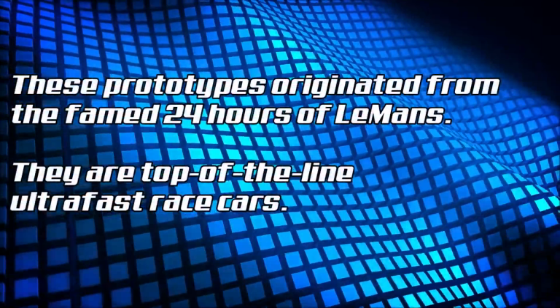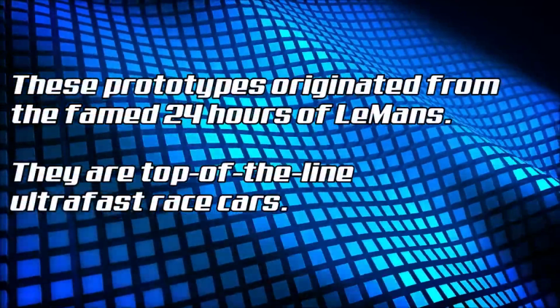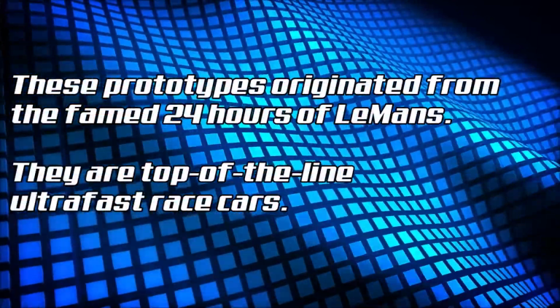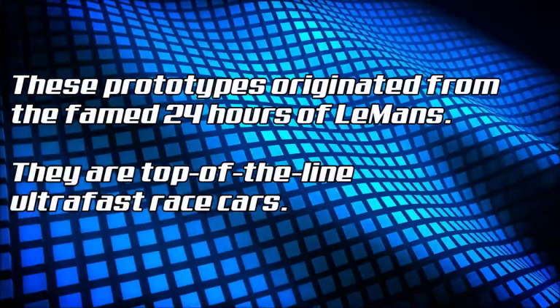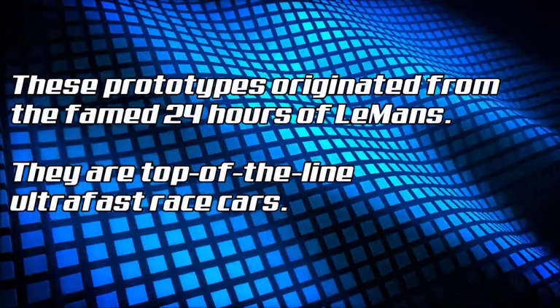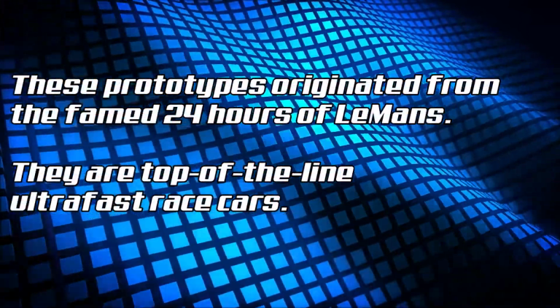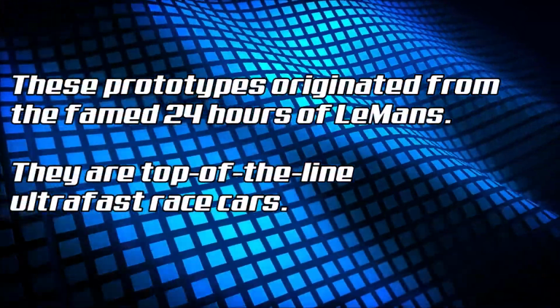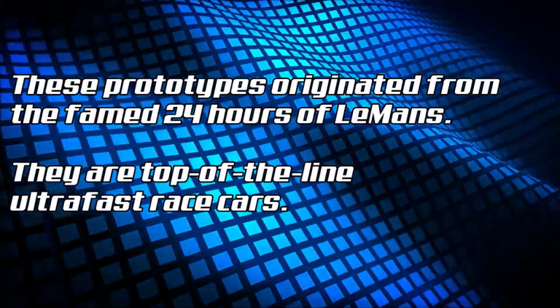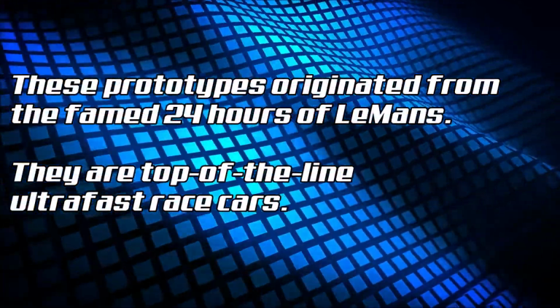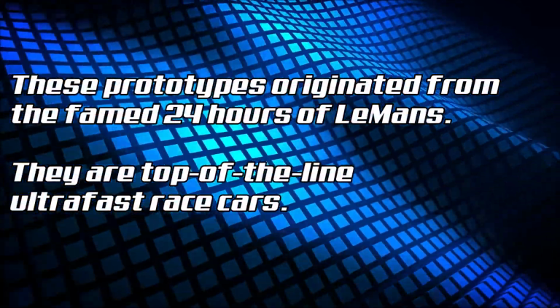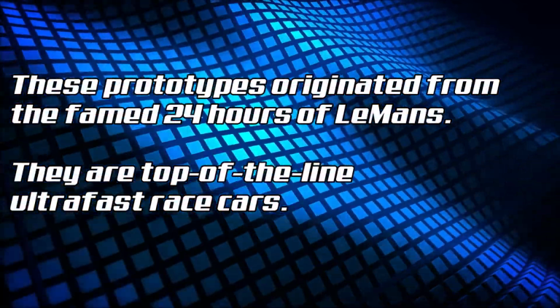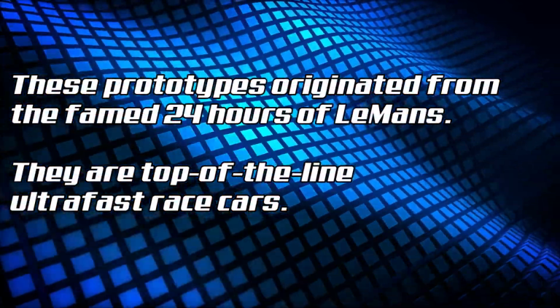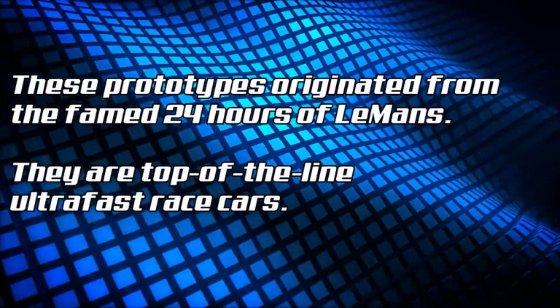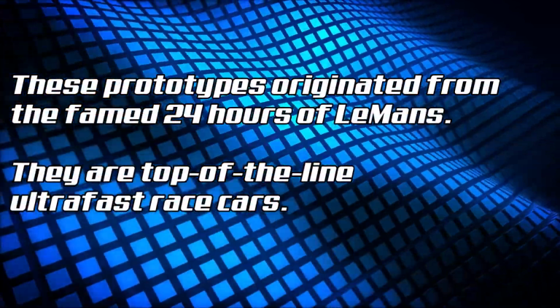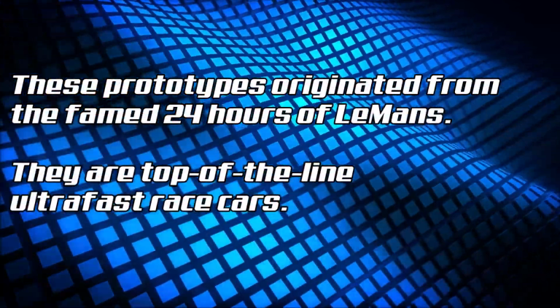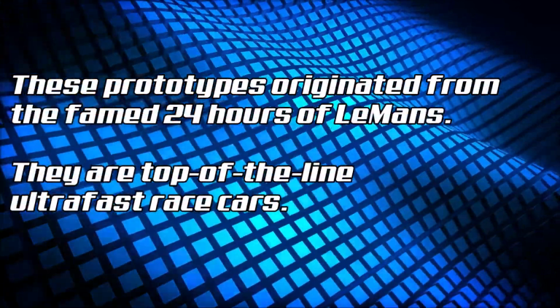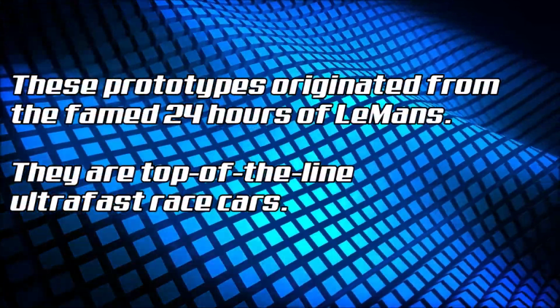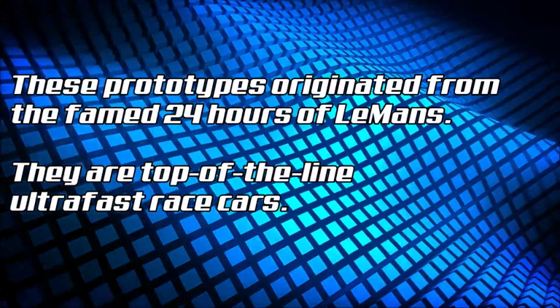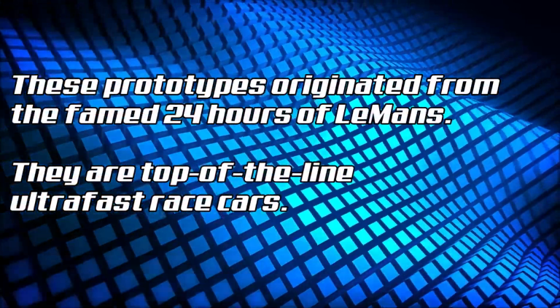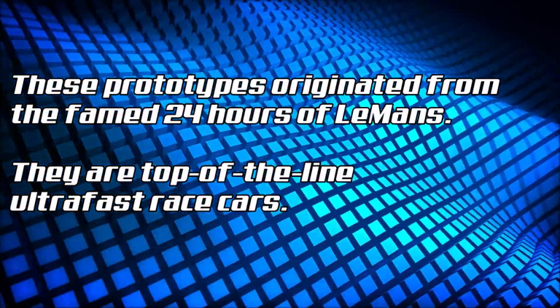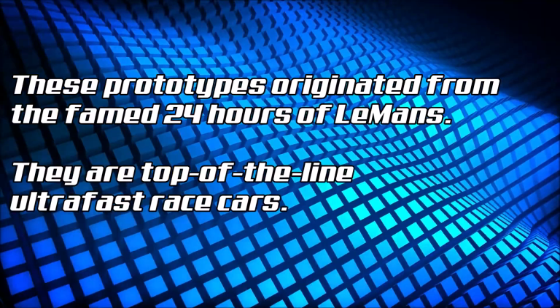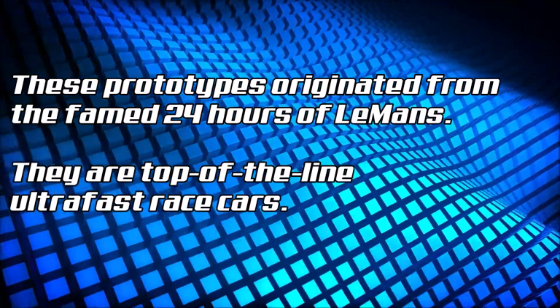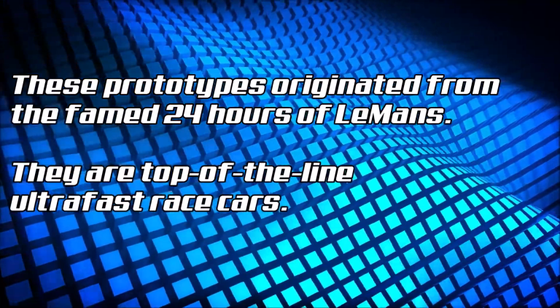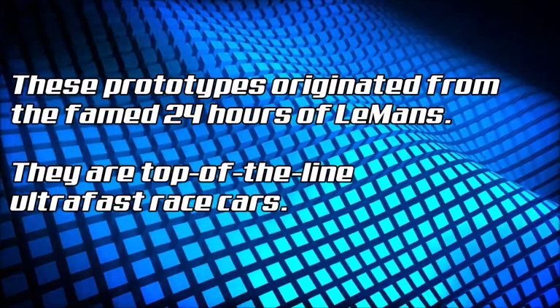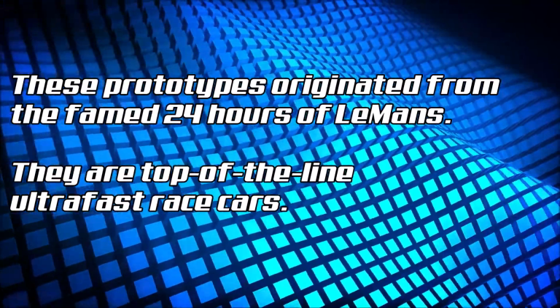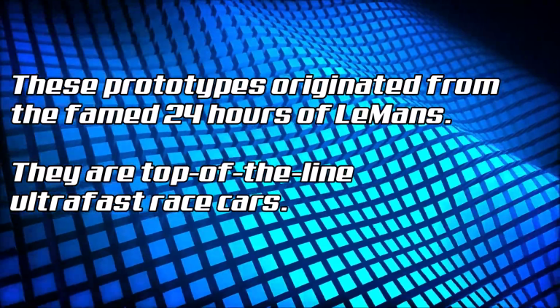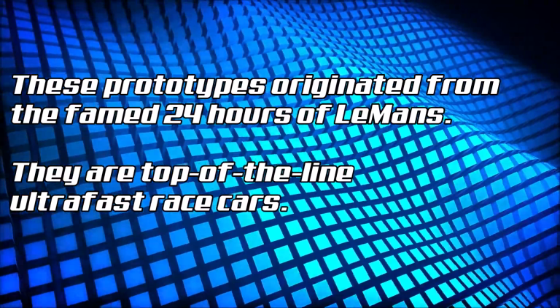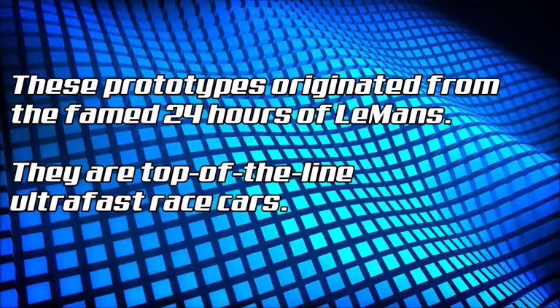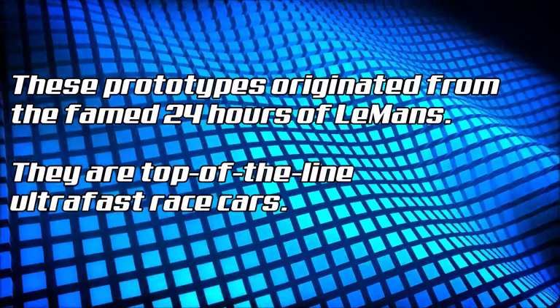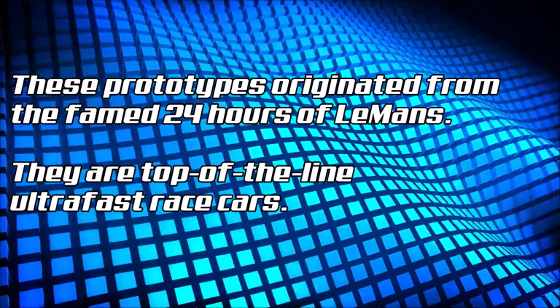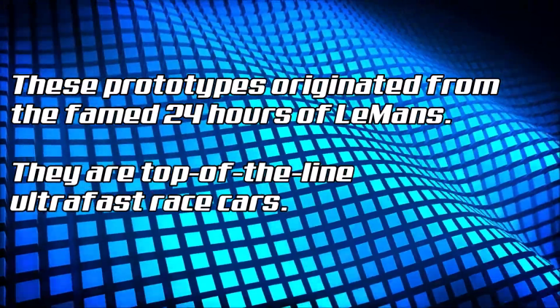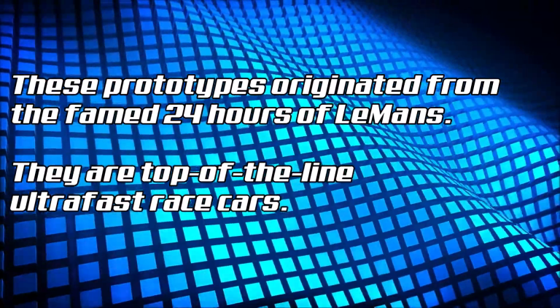These prototypes originated from the famed 24 Hours of Le Mans. They are top-of-the-line, ultra-fast race cars.